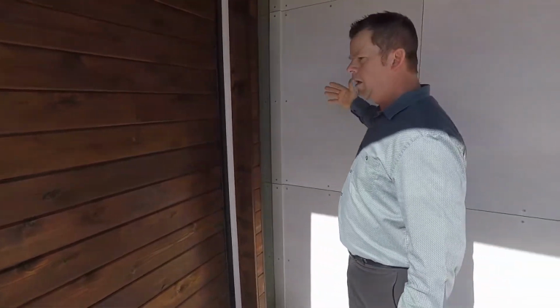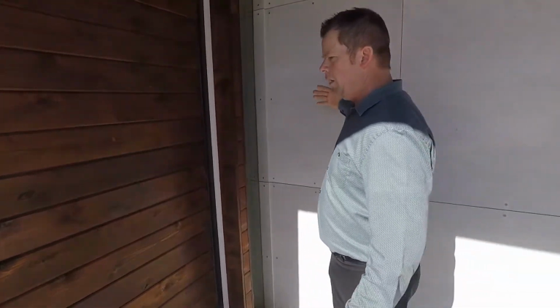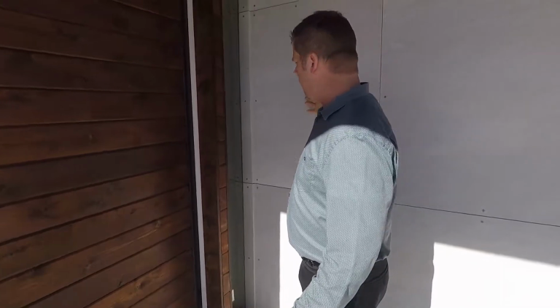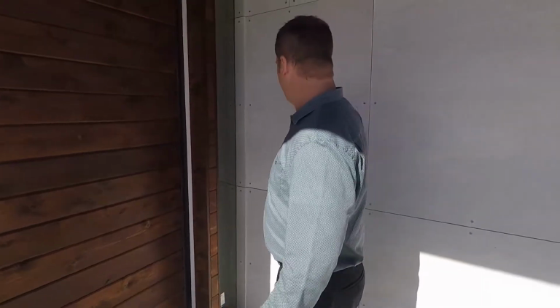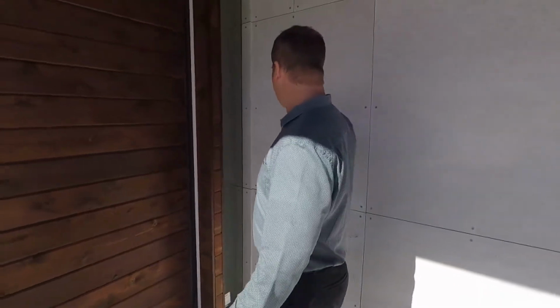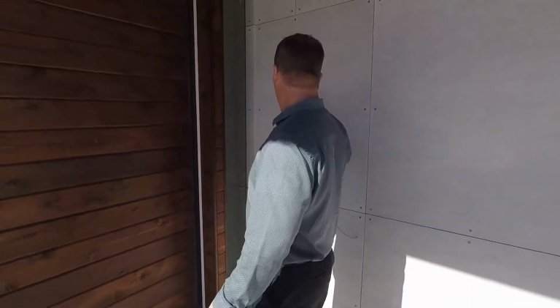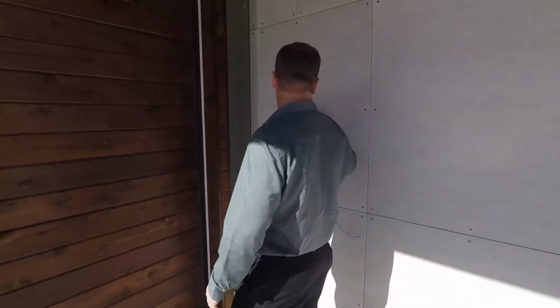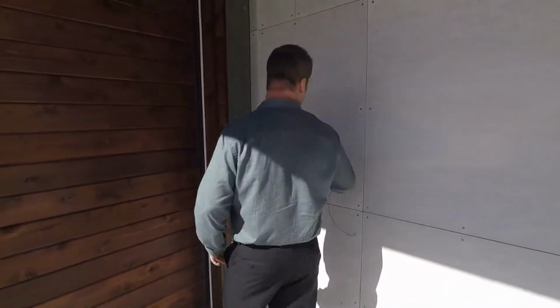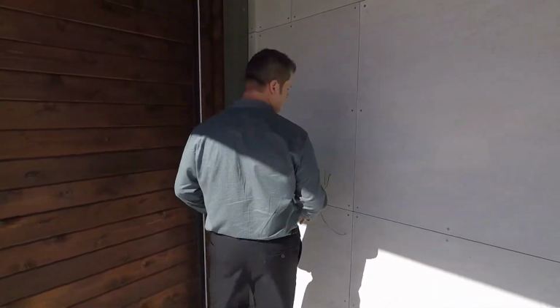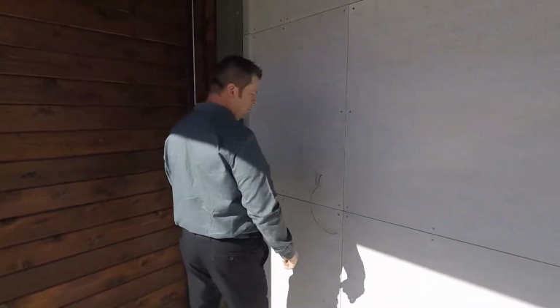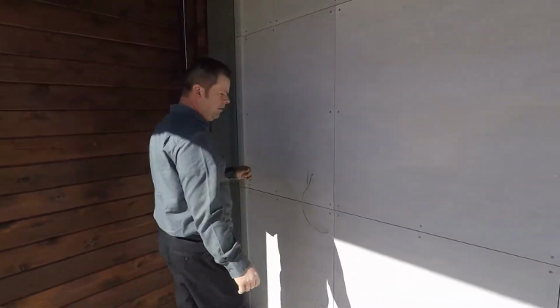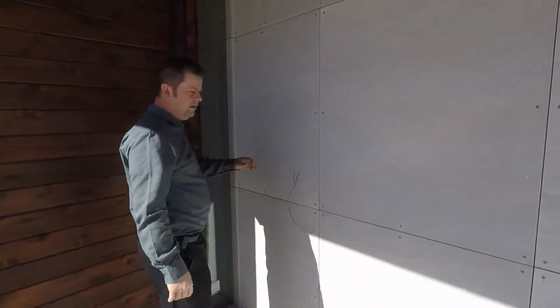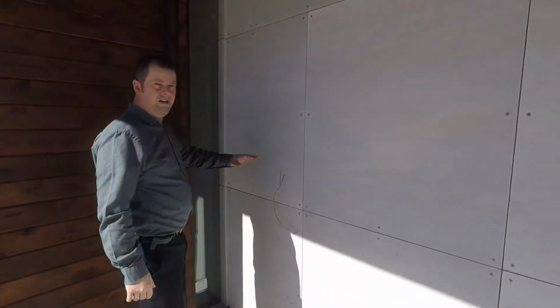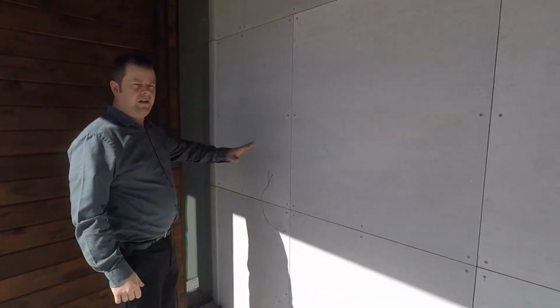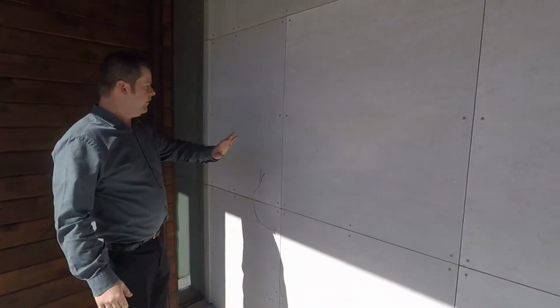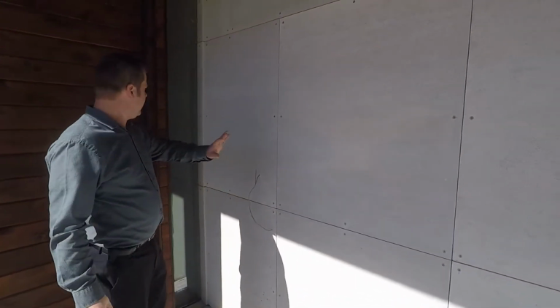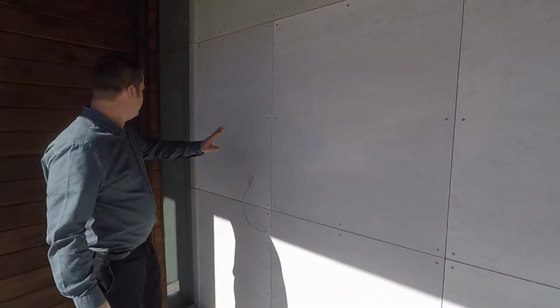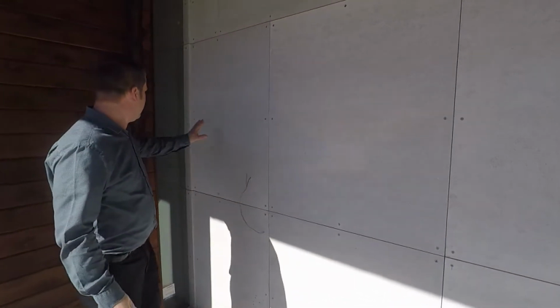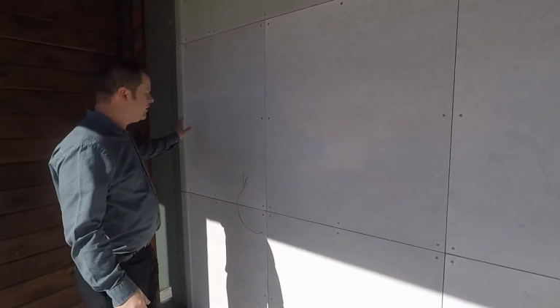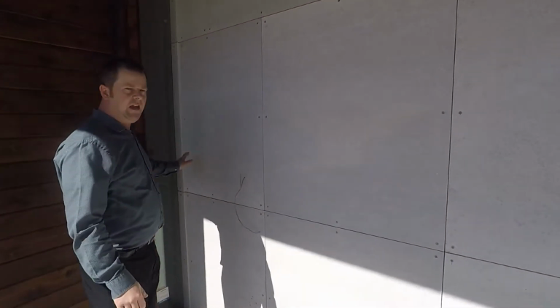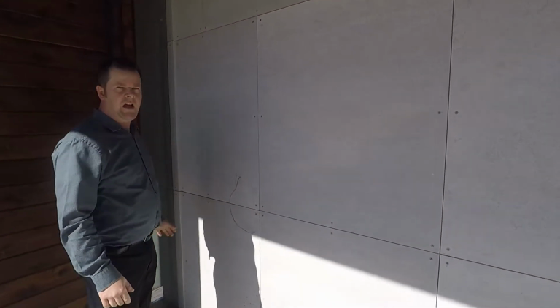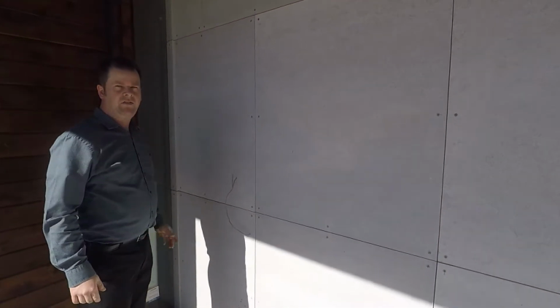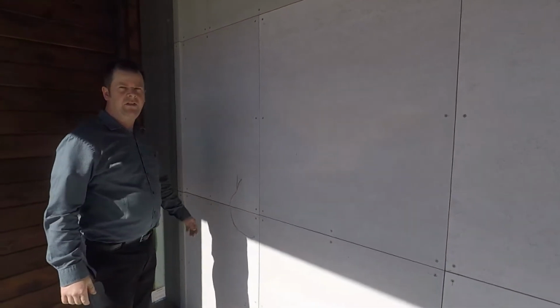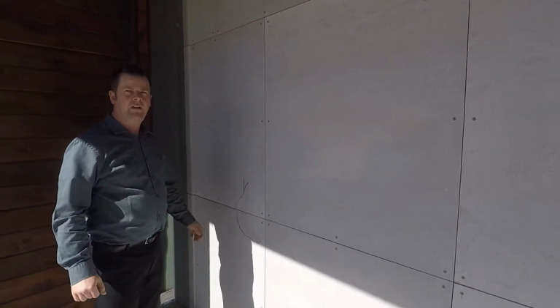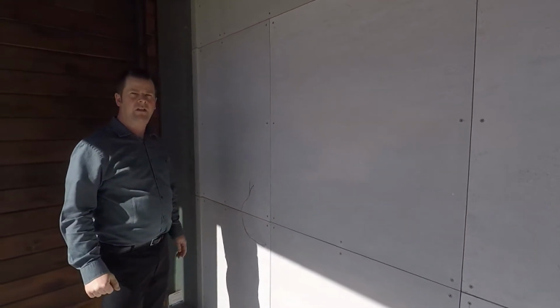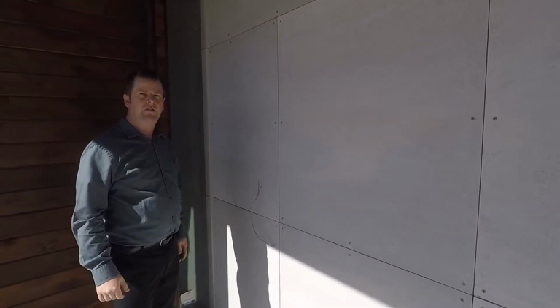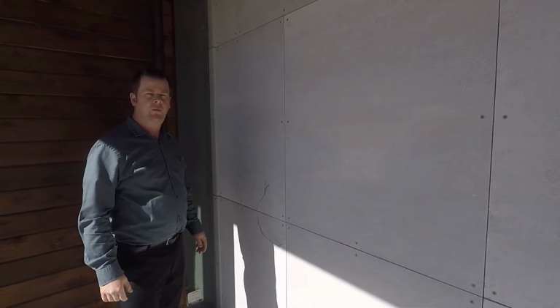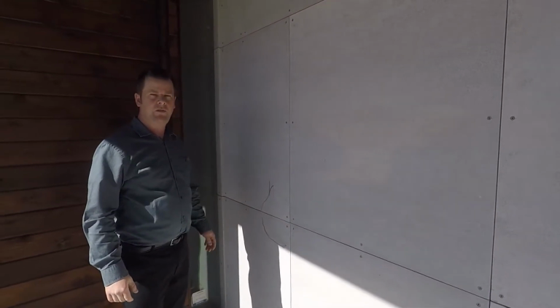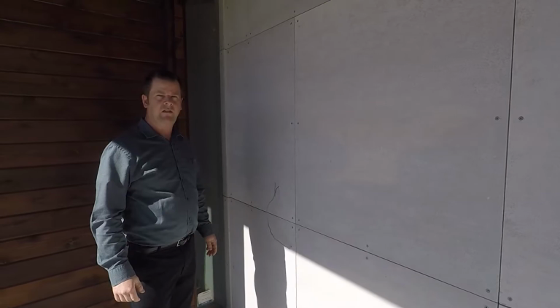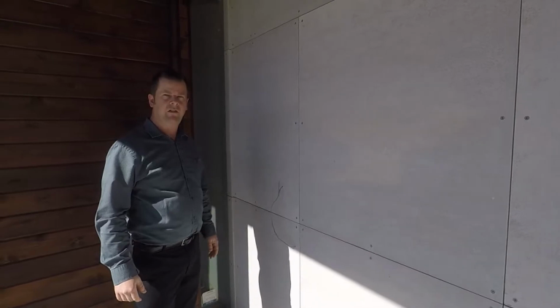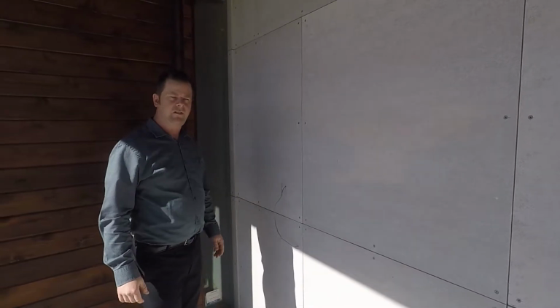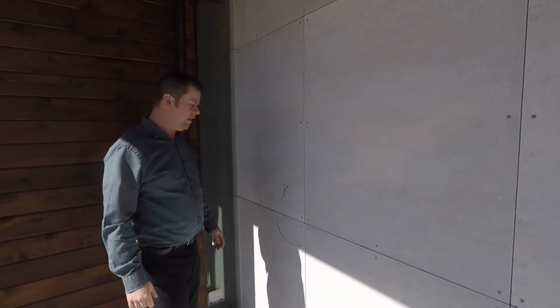Then it goes back to the concrete board that carries on into the house. So we'll take a look at that.